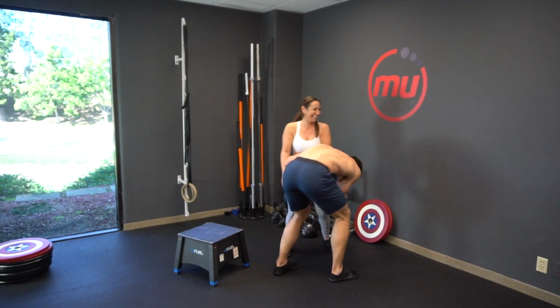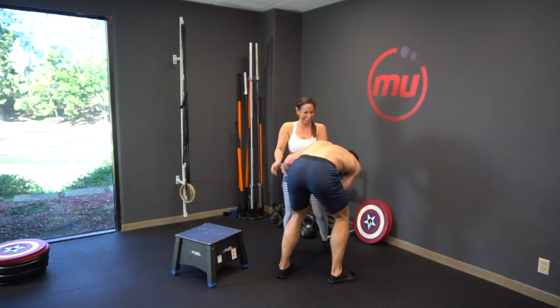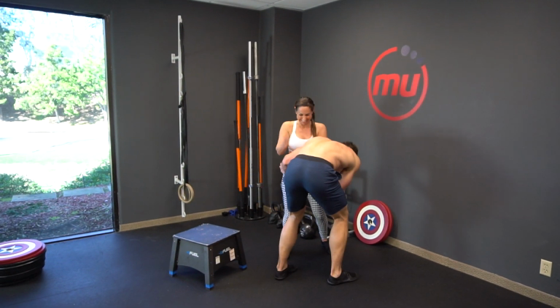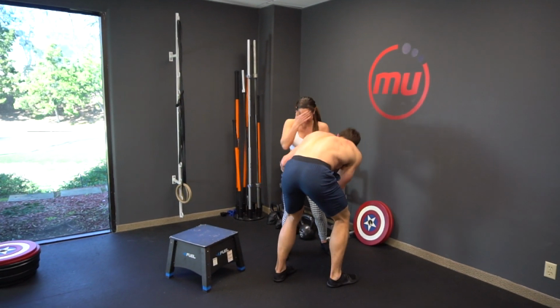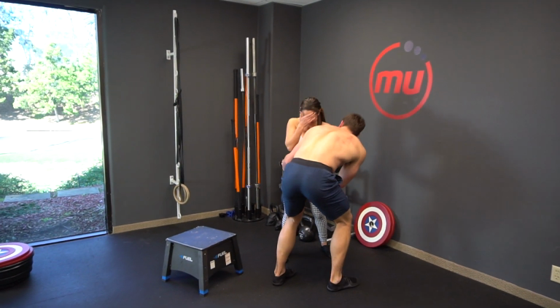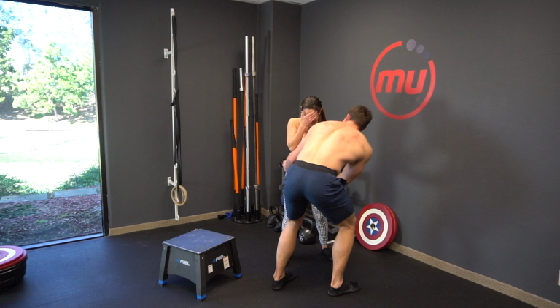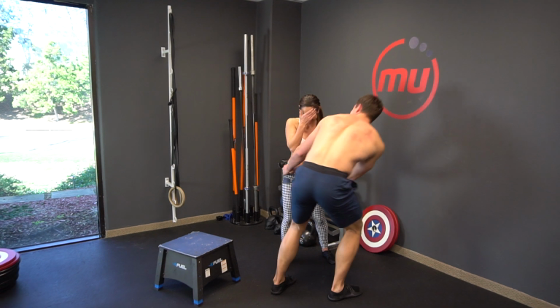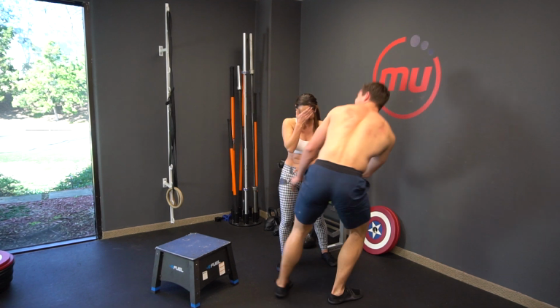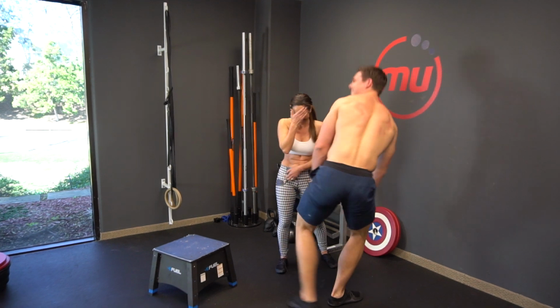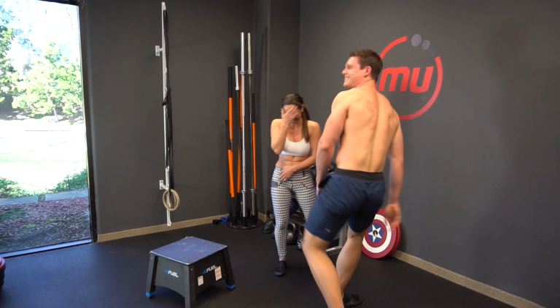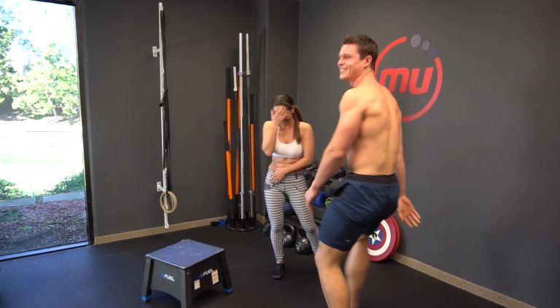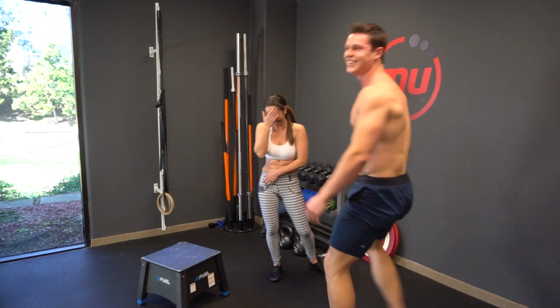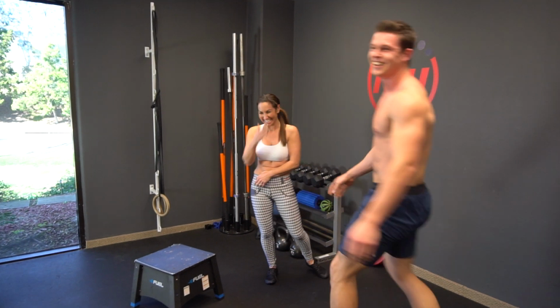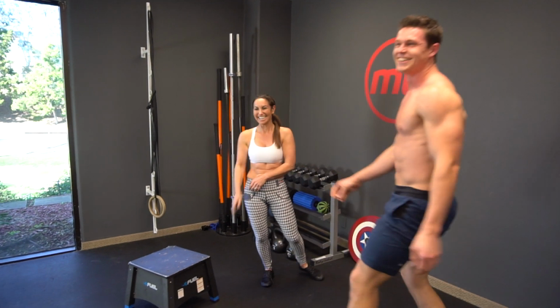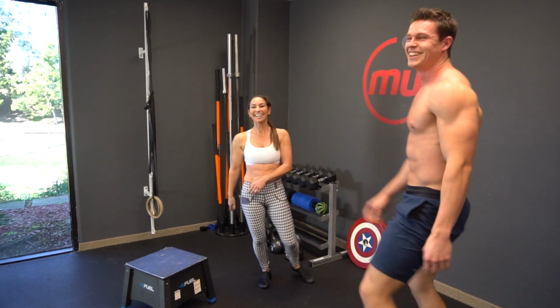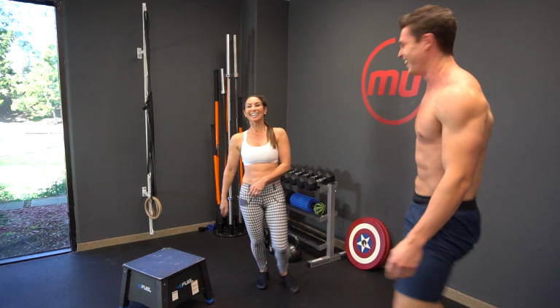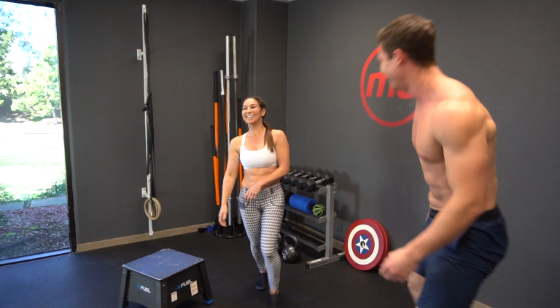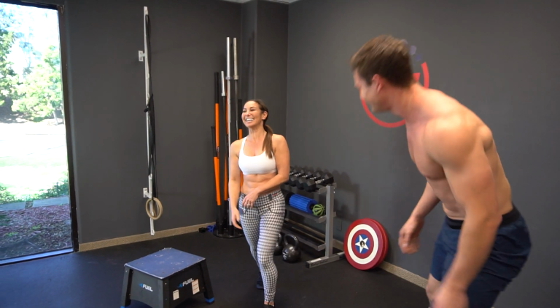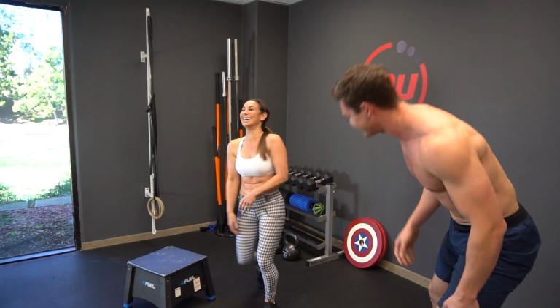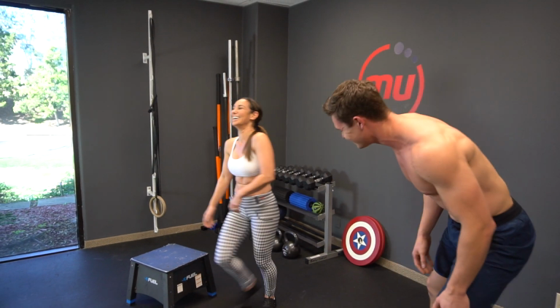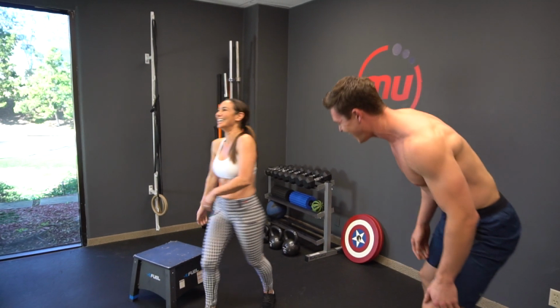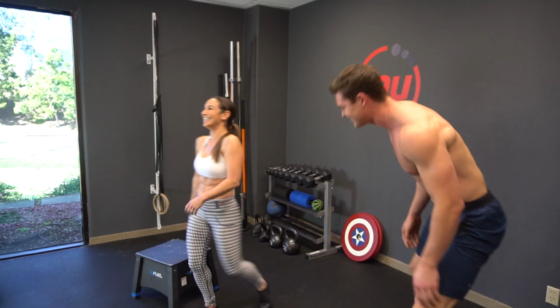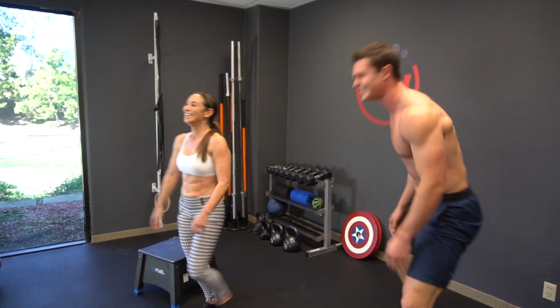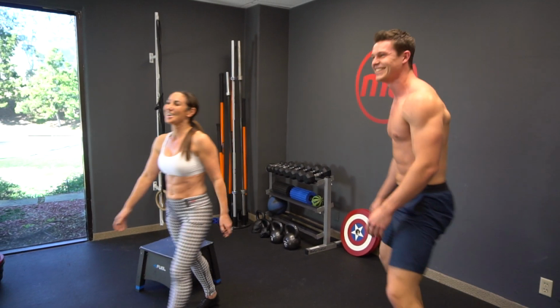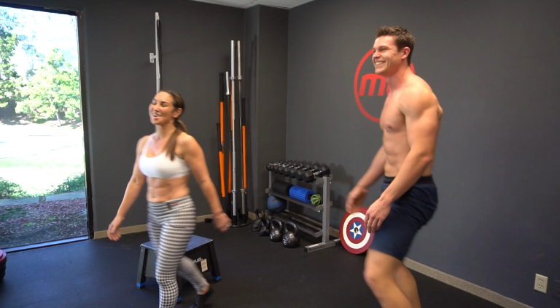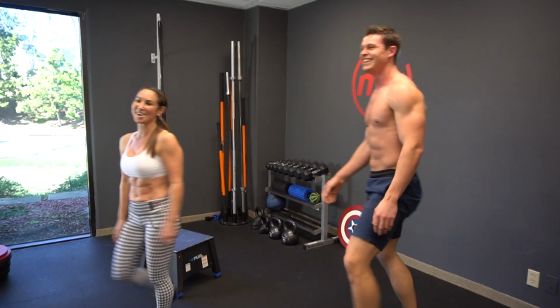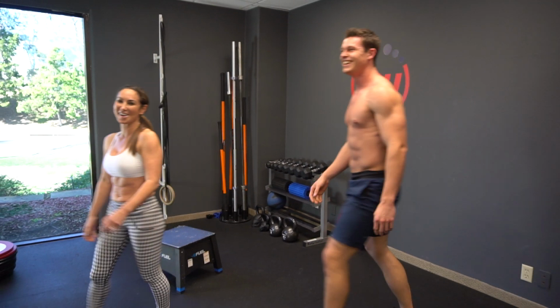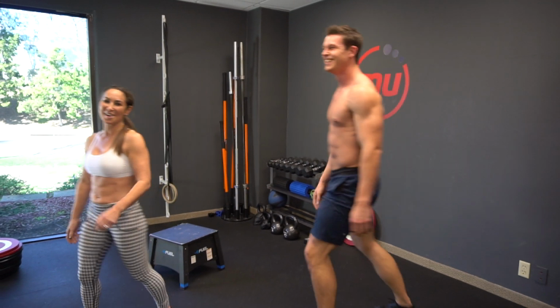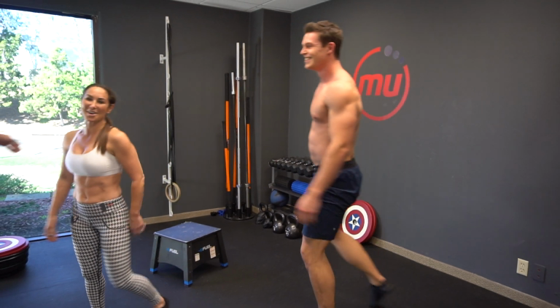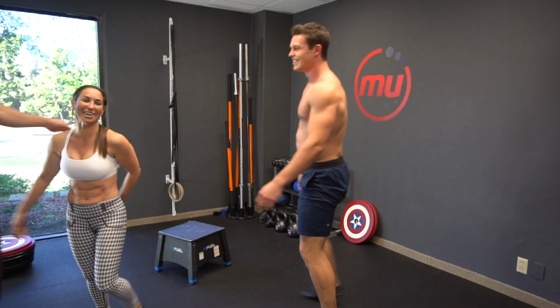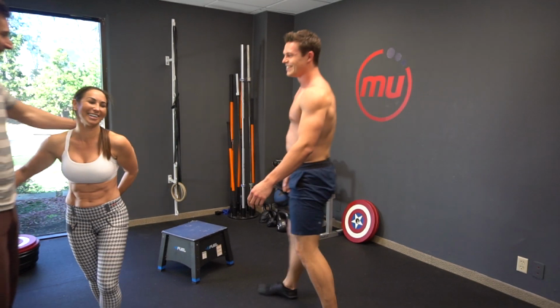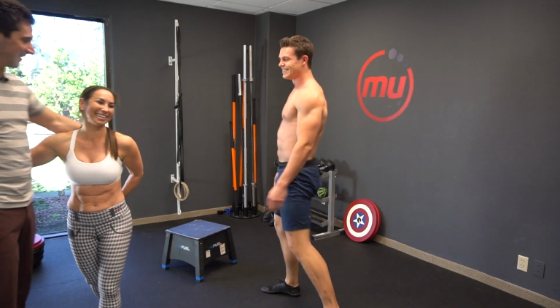What happened? She just crushed her foot. She smashed it. I love you.